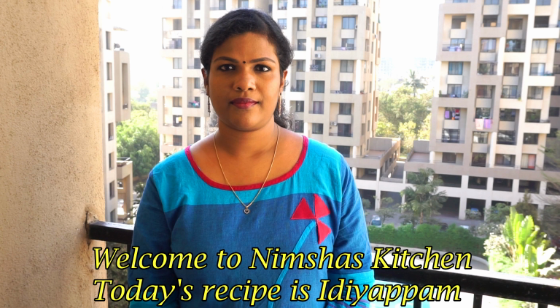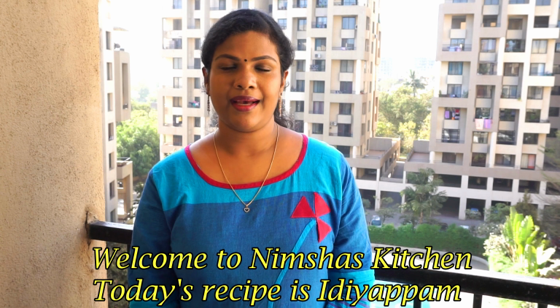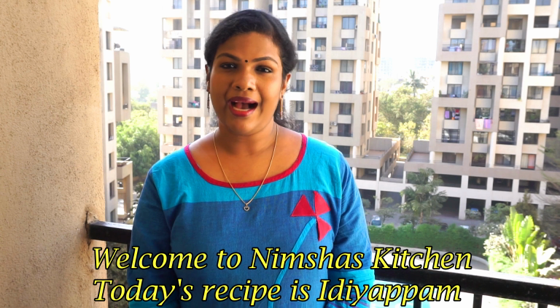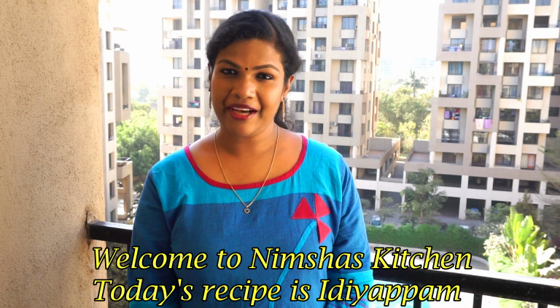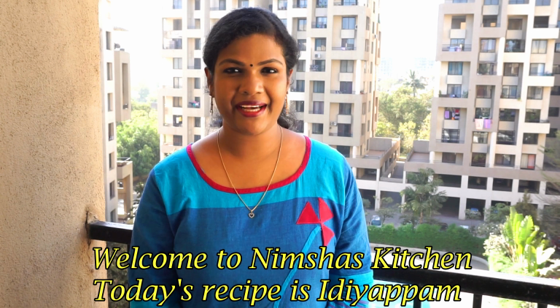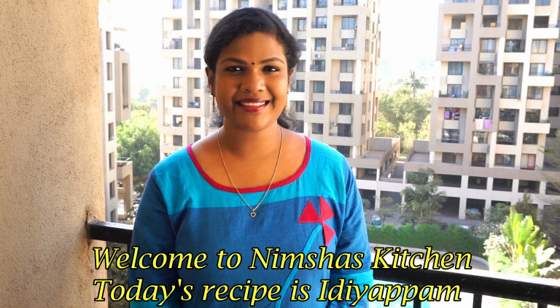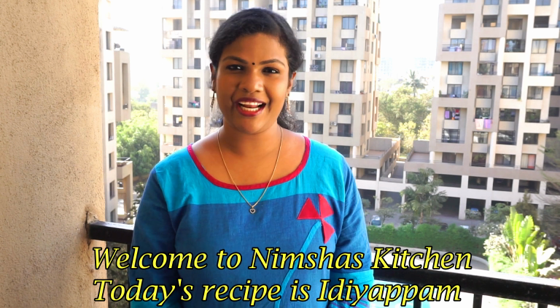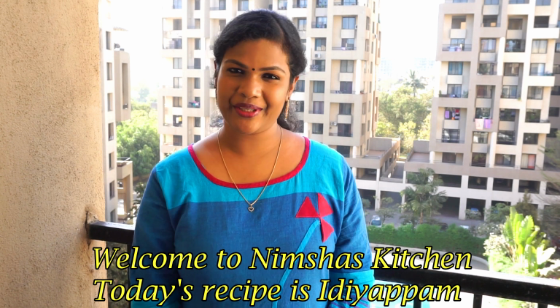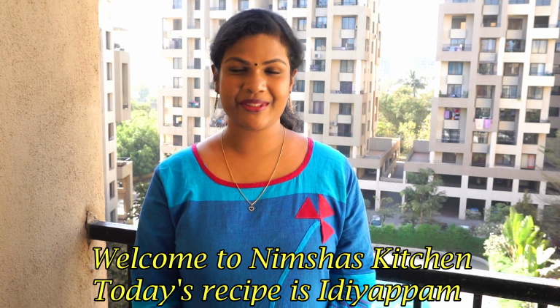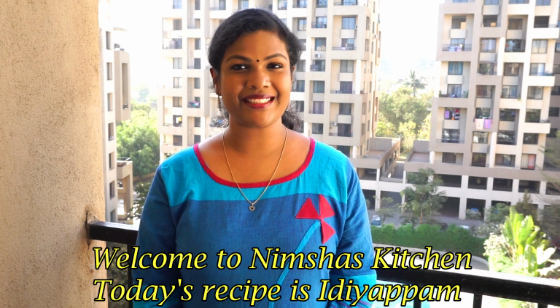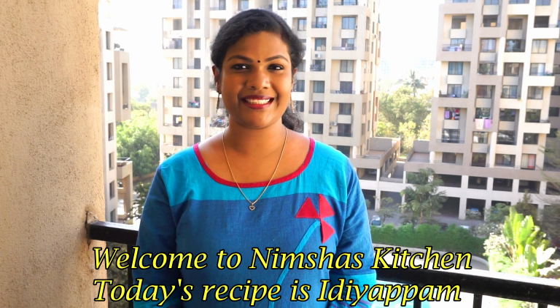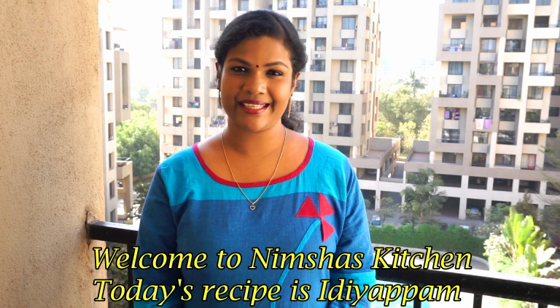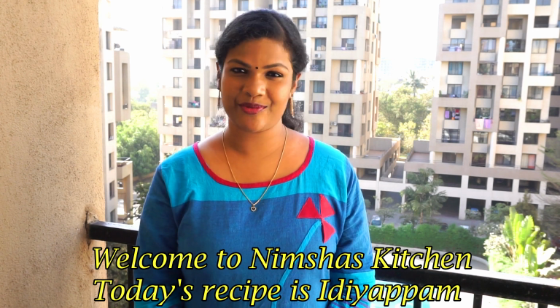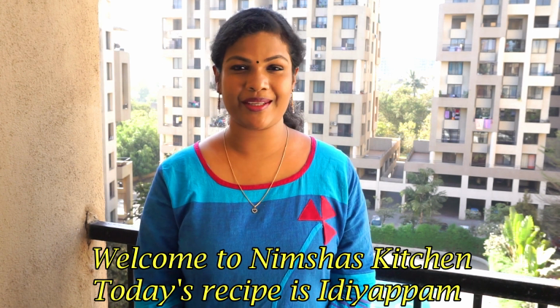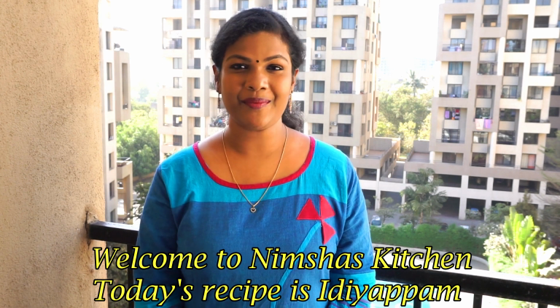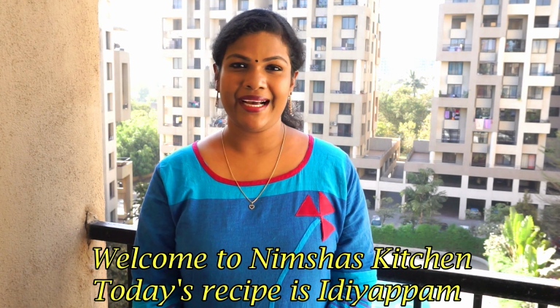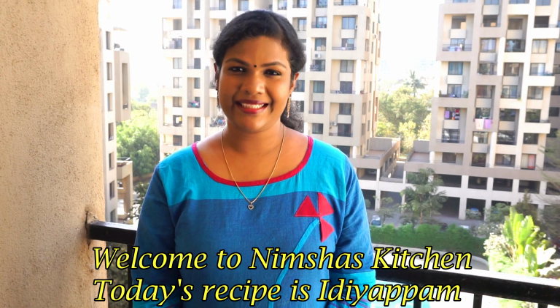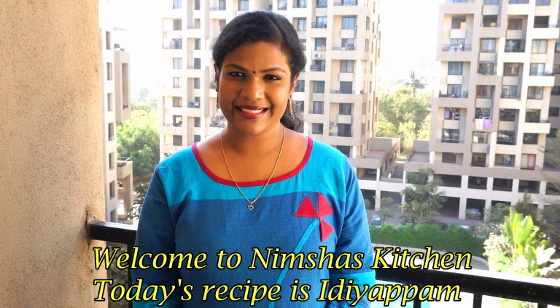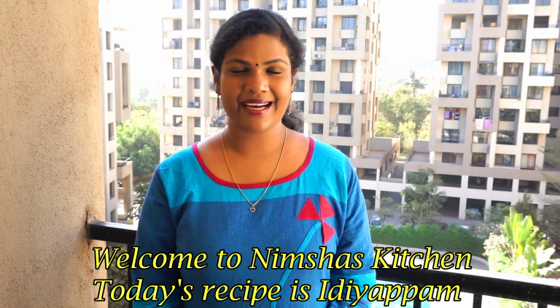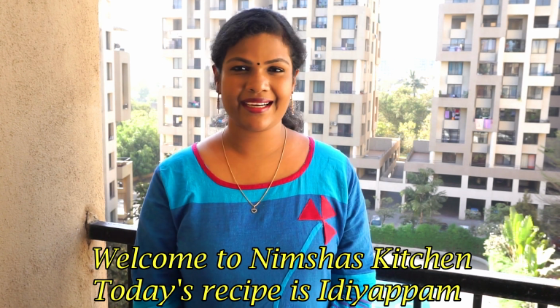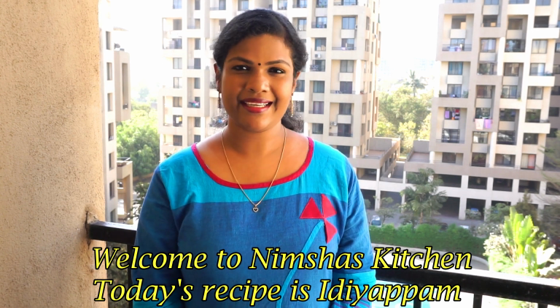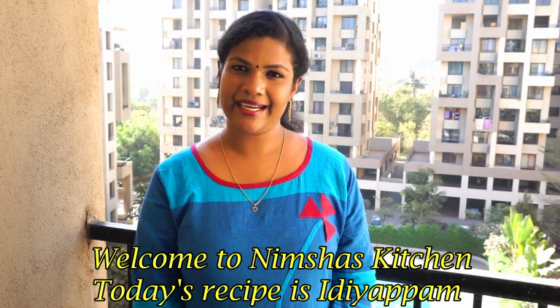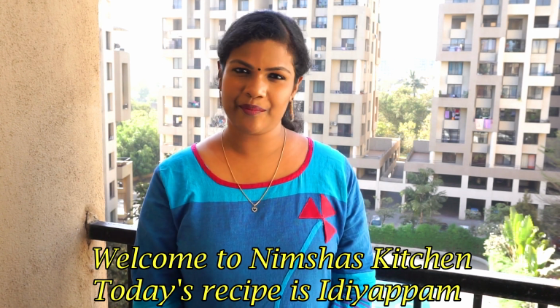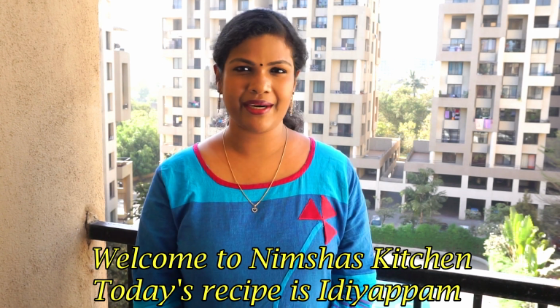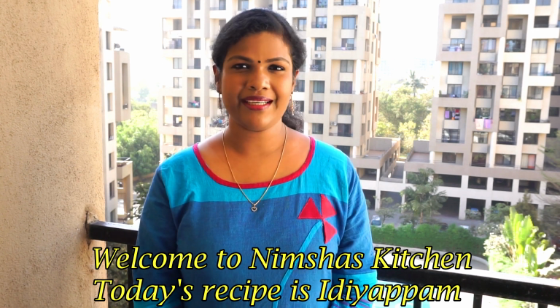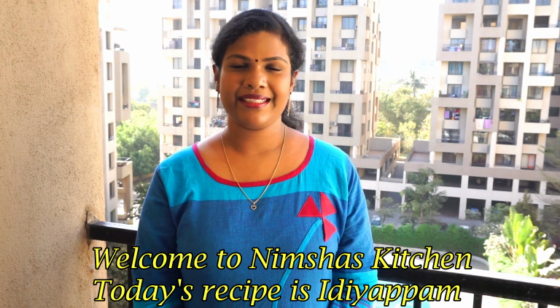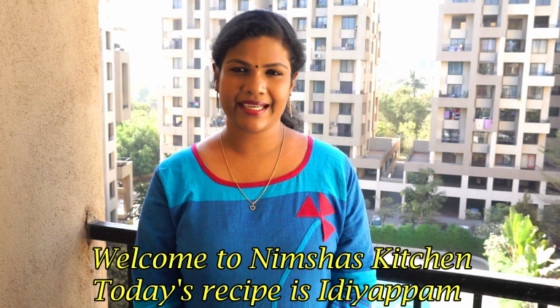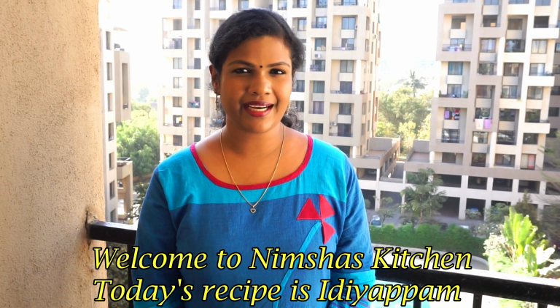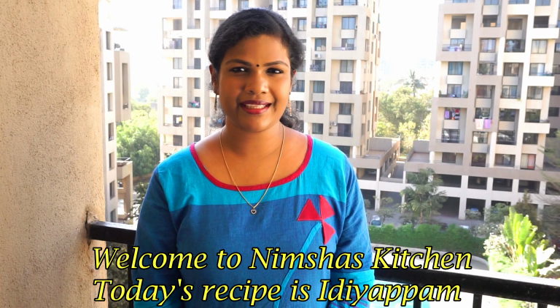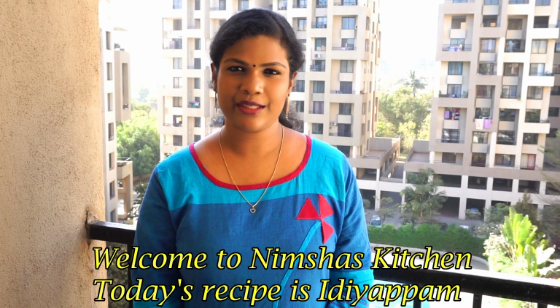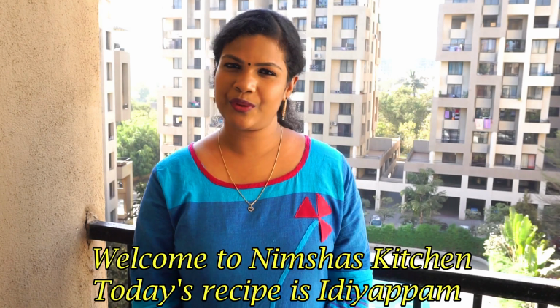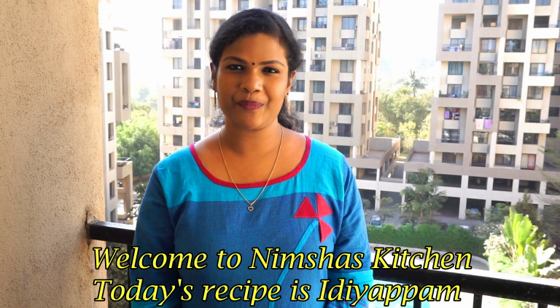Good evening, everyone. Welcome to Shackin. Hi everyone, I am trying to buy some of these gelapins in the past. I'll tell you about my work.